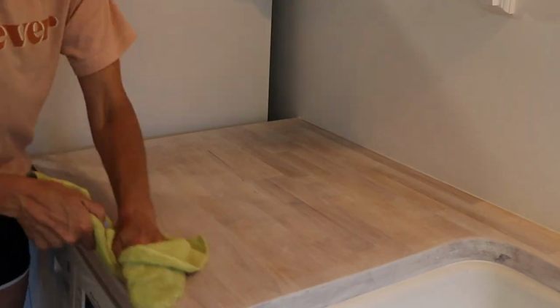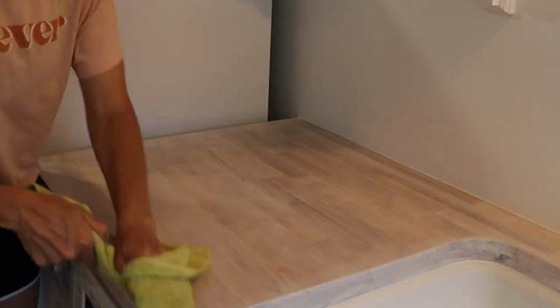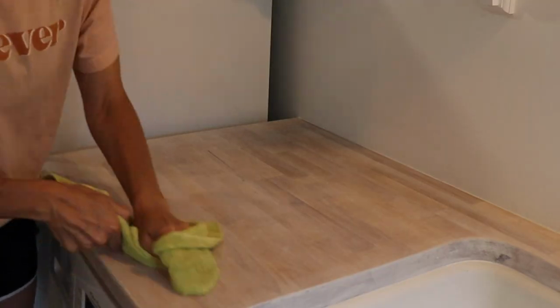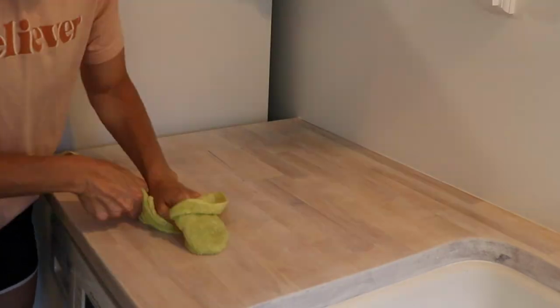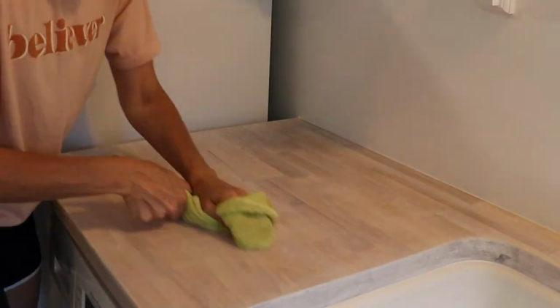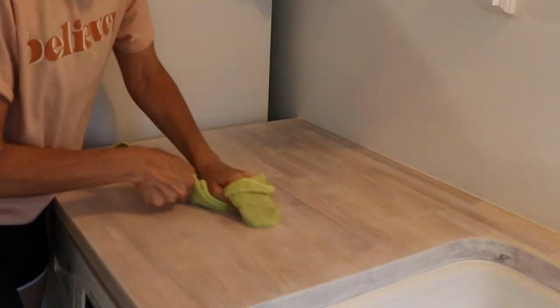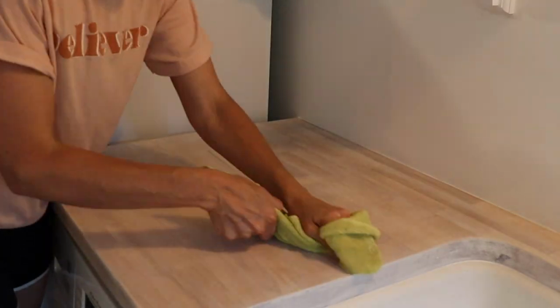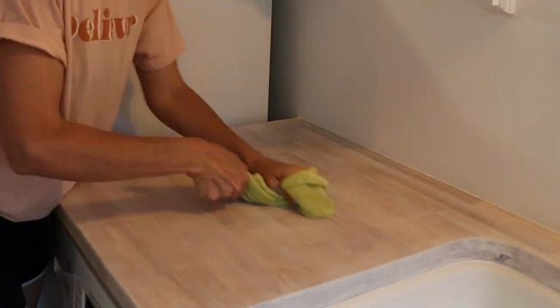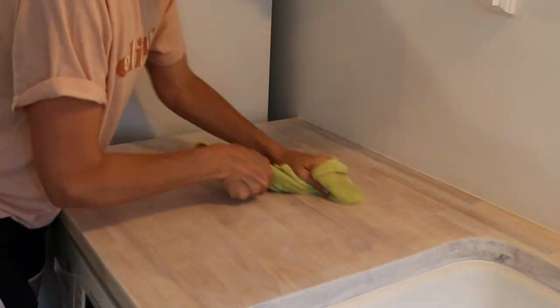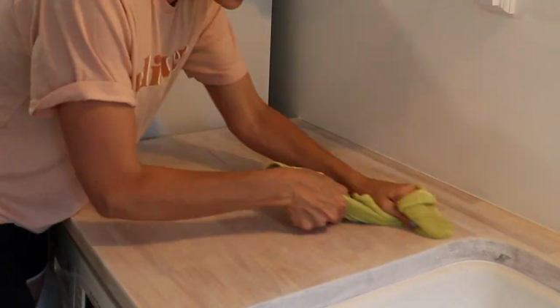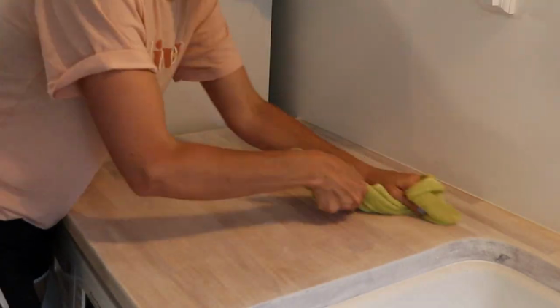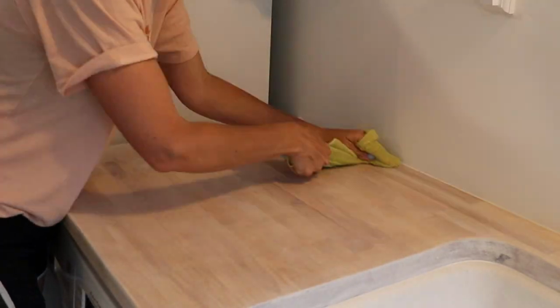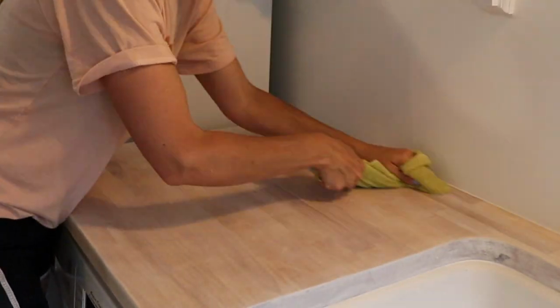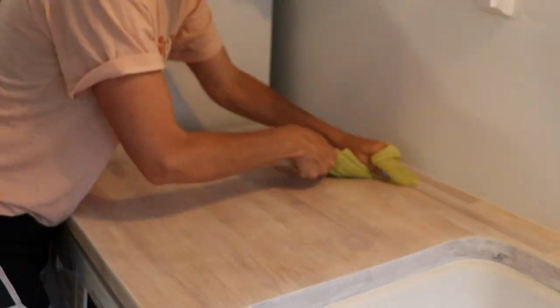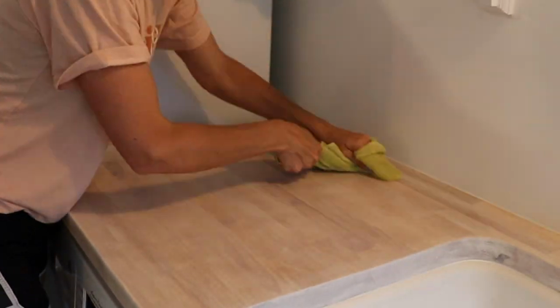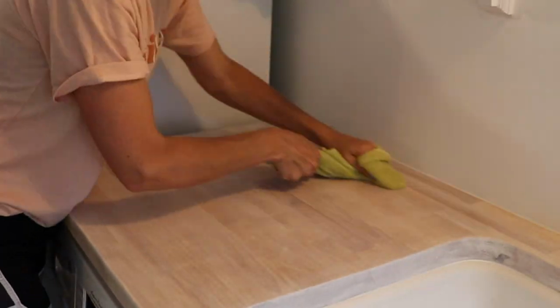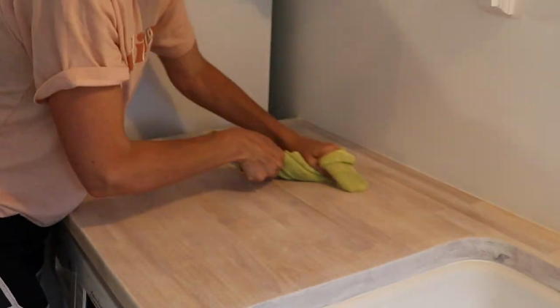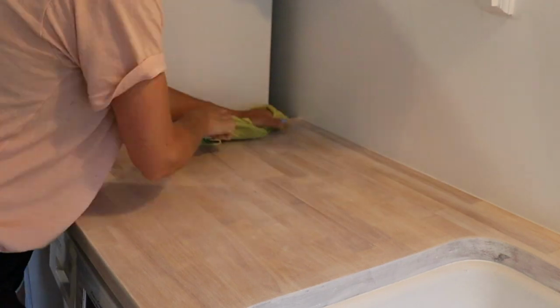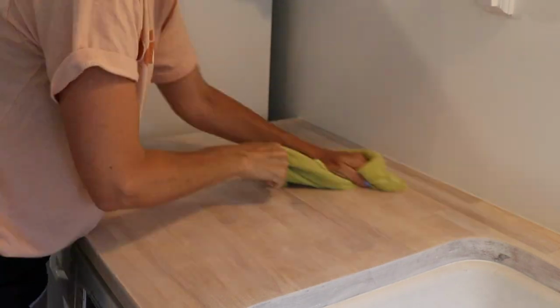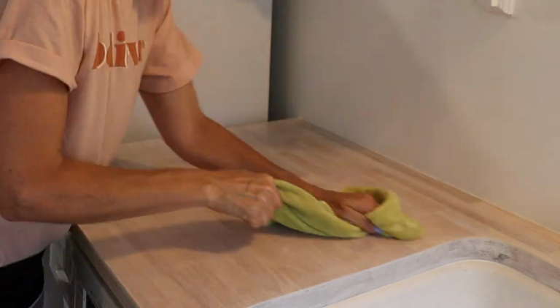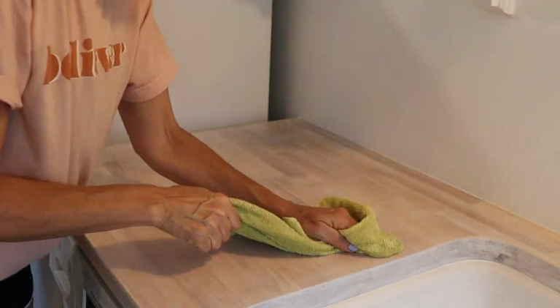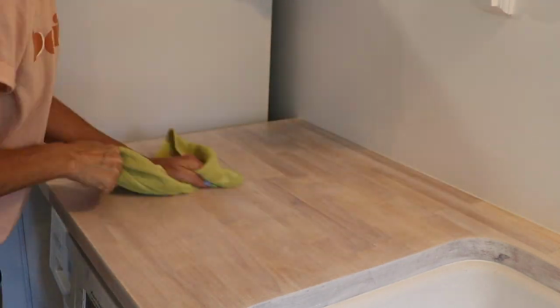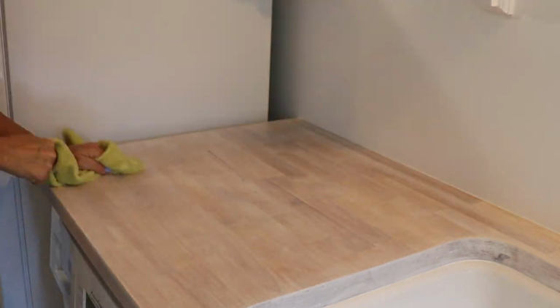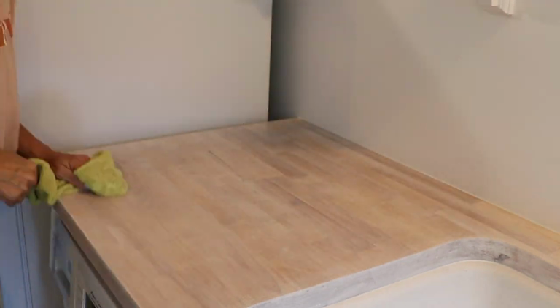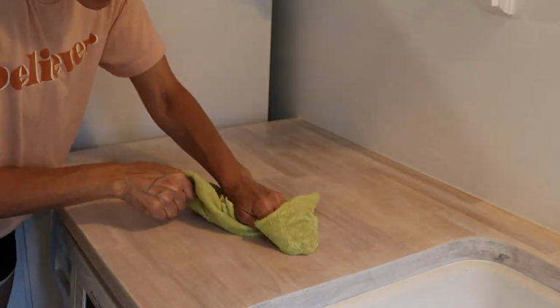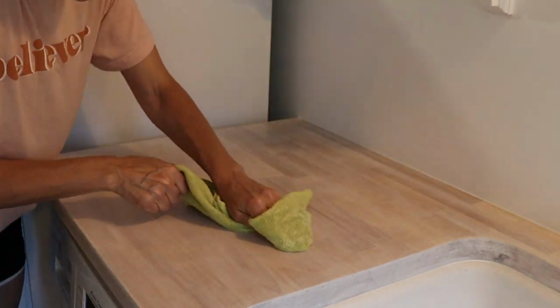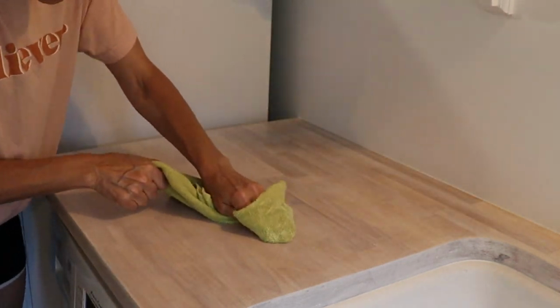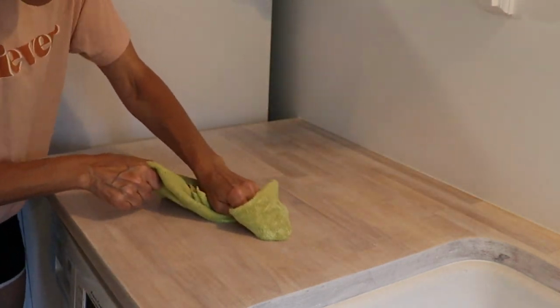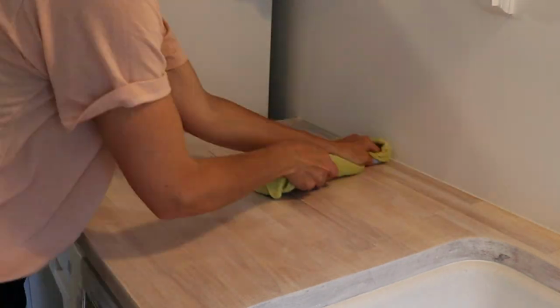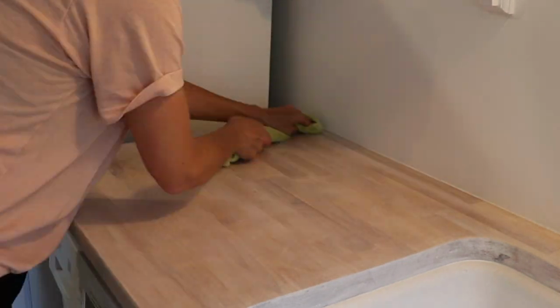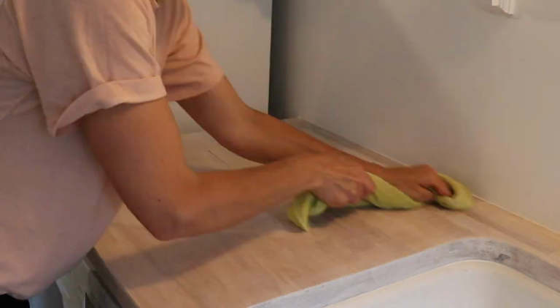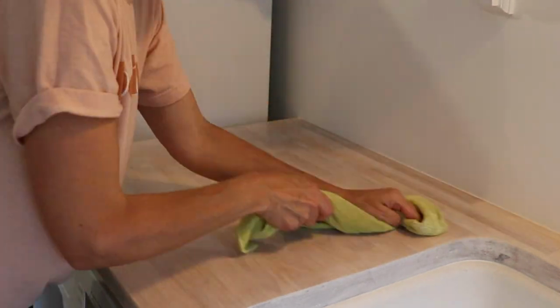After giving these countertops three coats of white wax, I am now buffing off all of the wax residue.